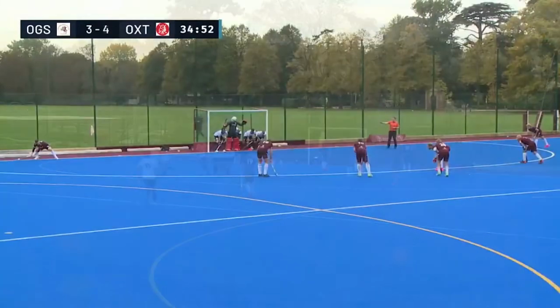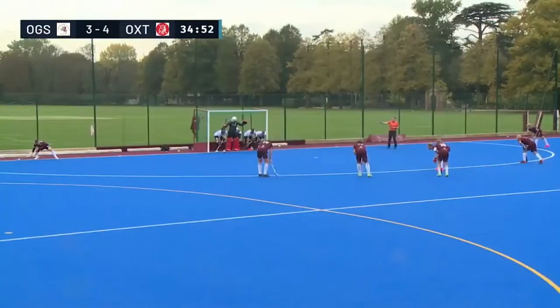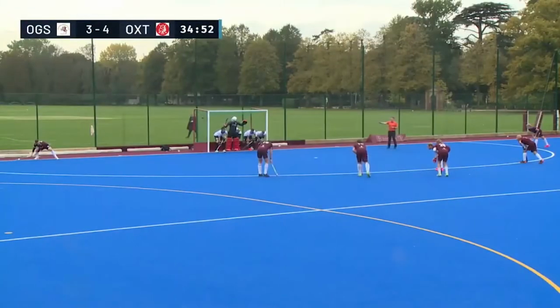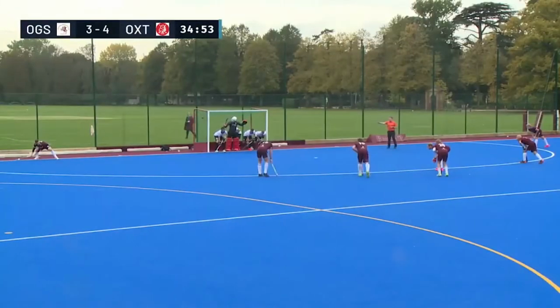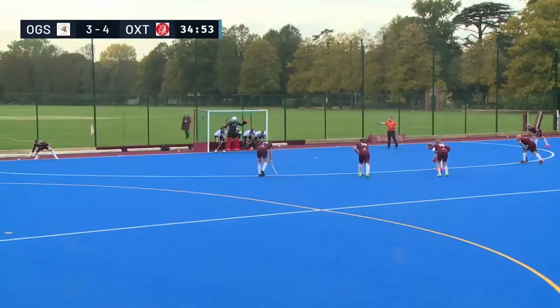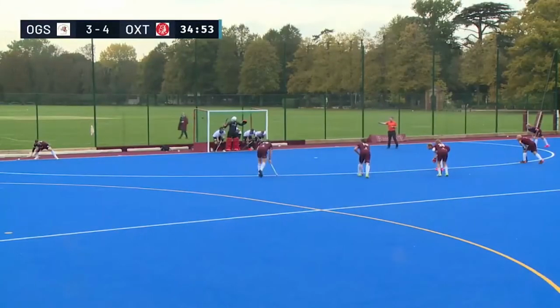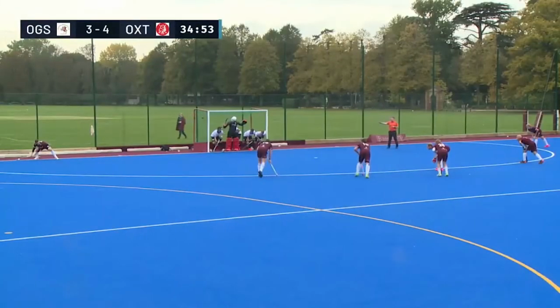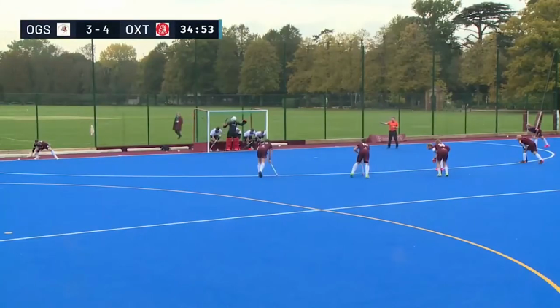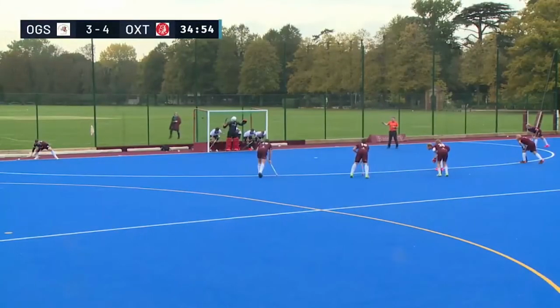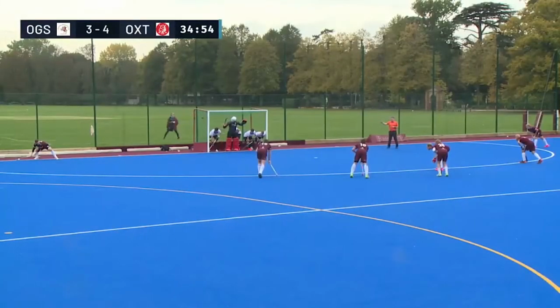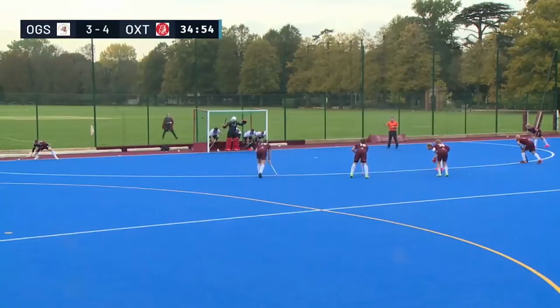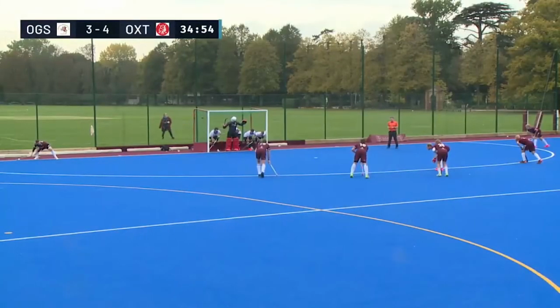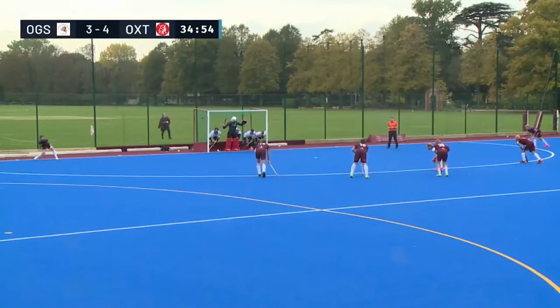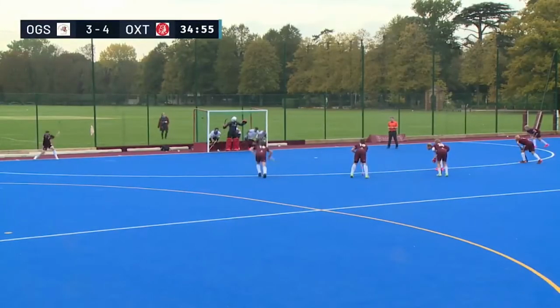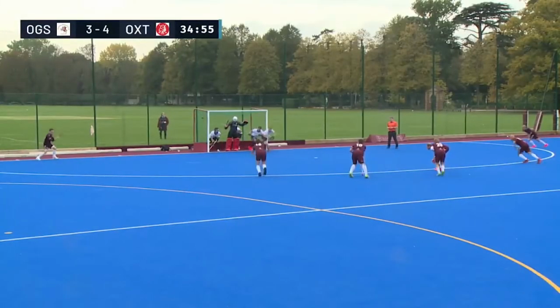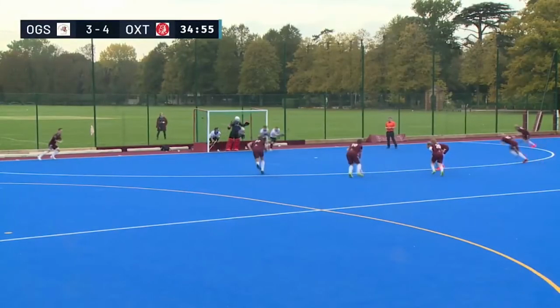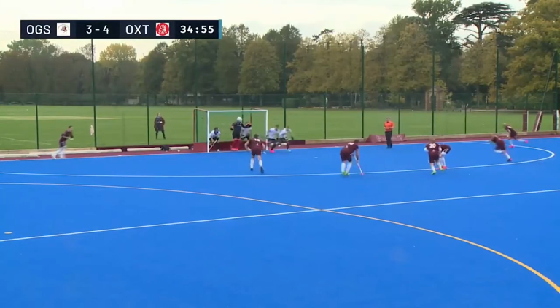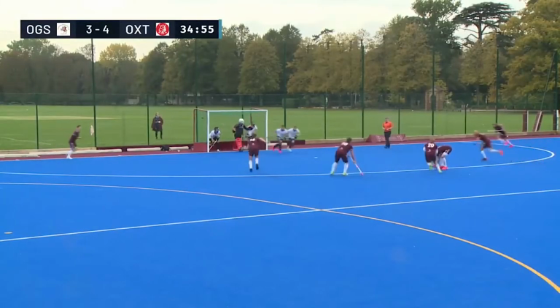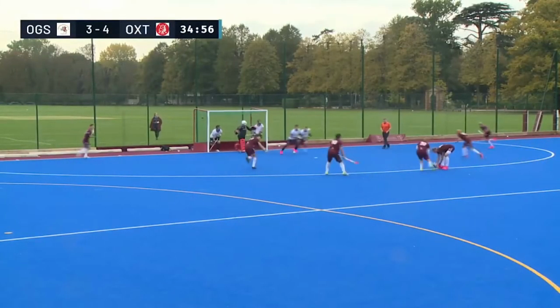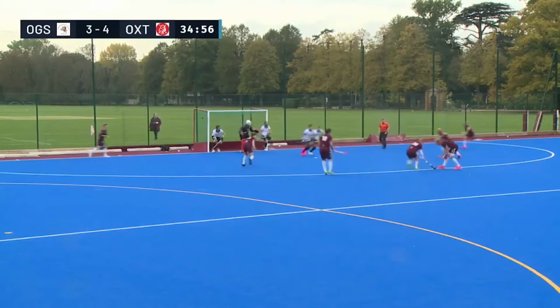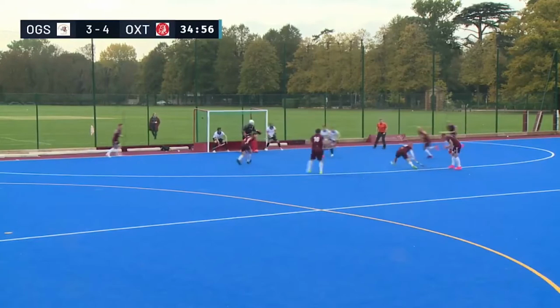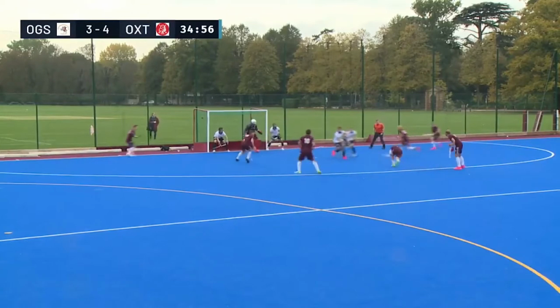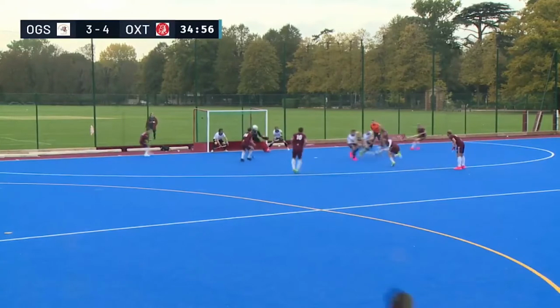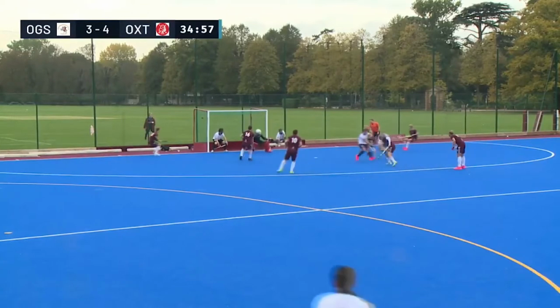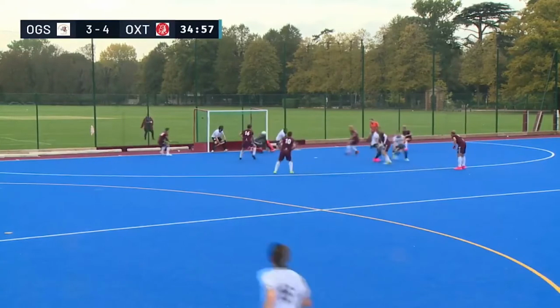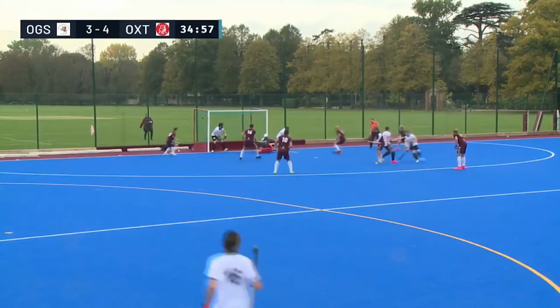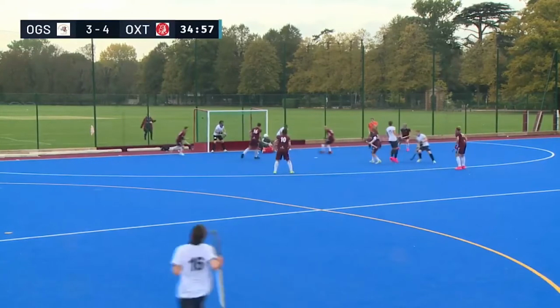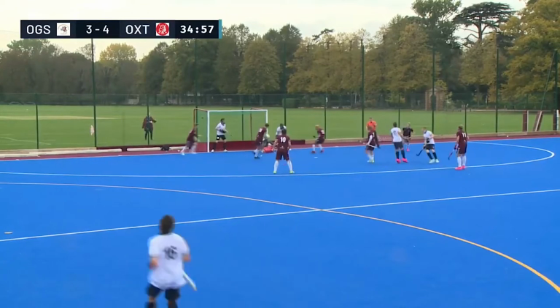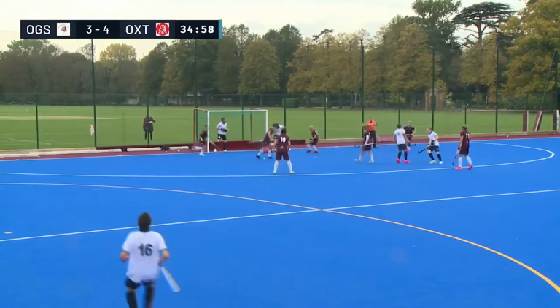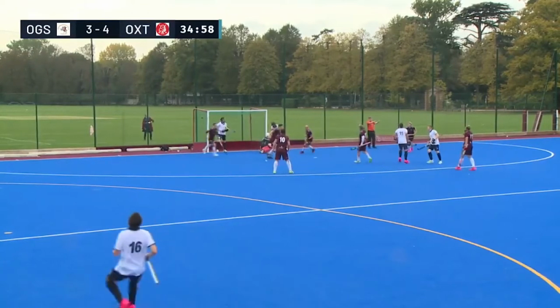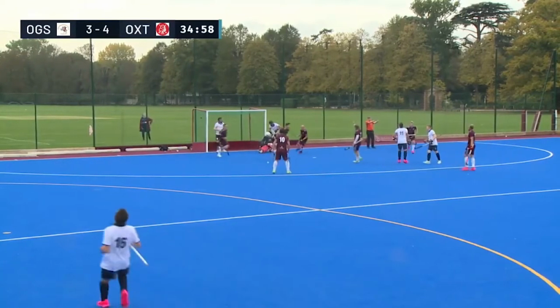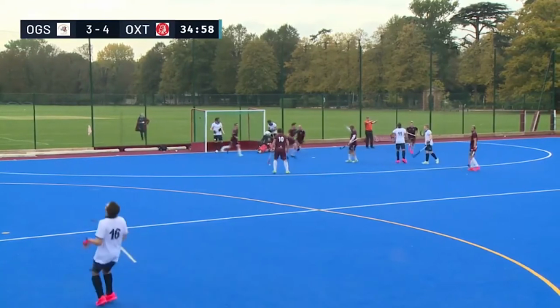On a couple of corners, it was the slip flick from Carson that paid dividends. Jackson now, however, going bottom corner.